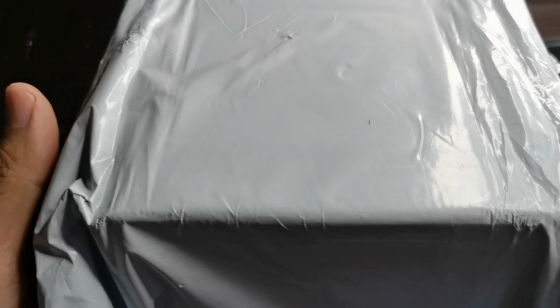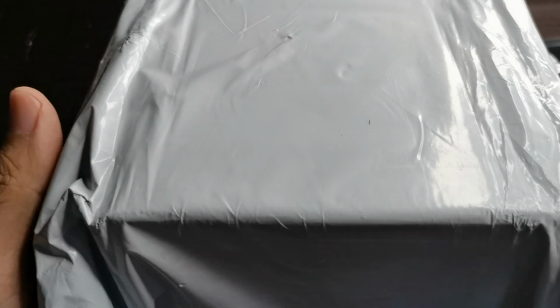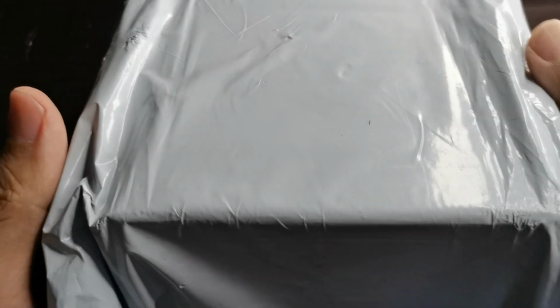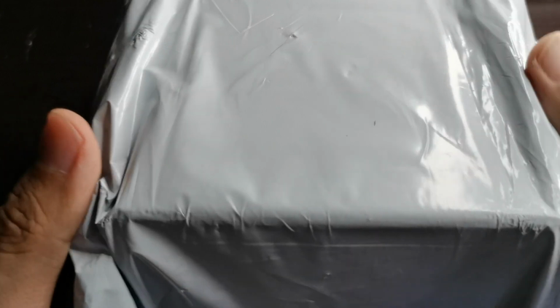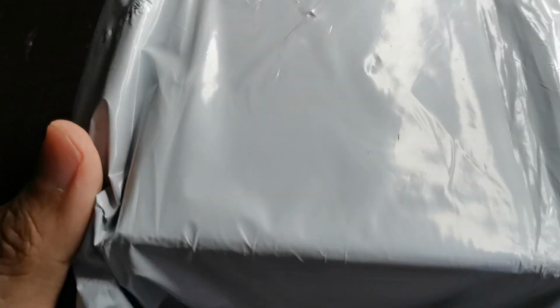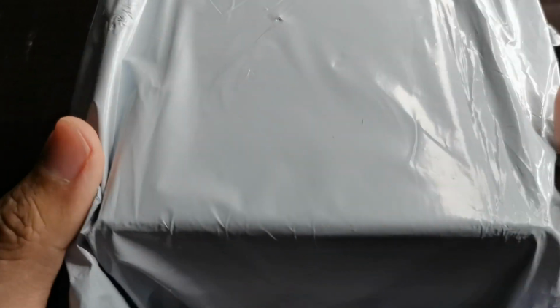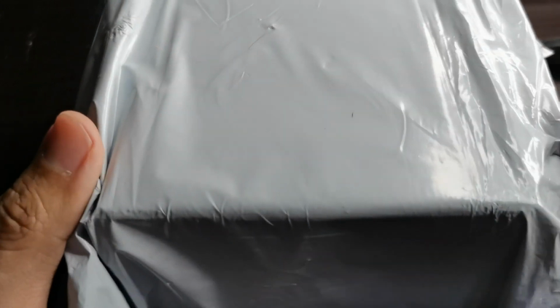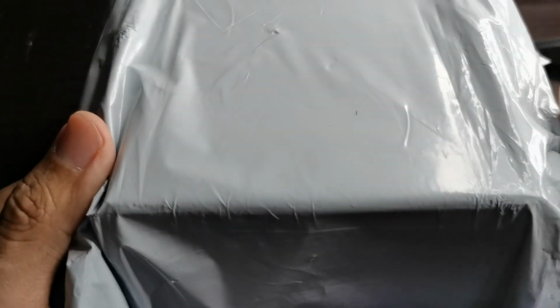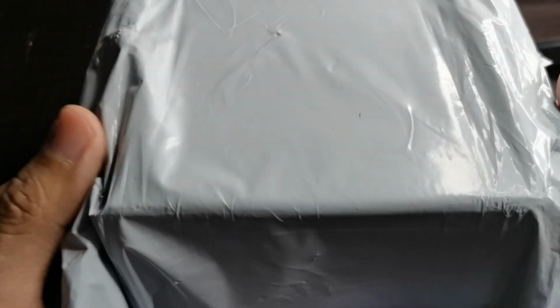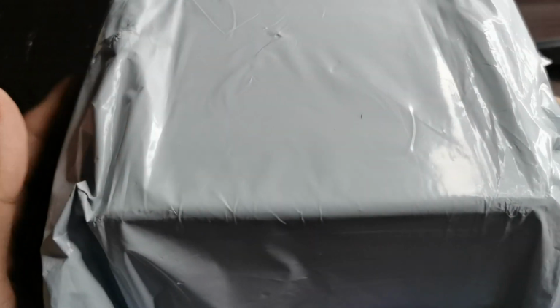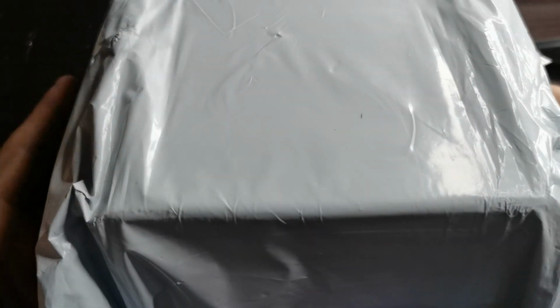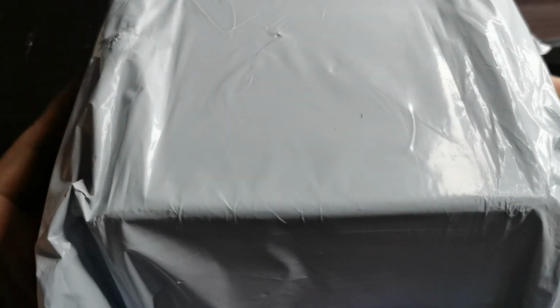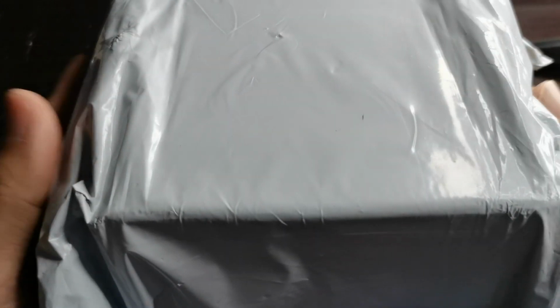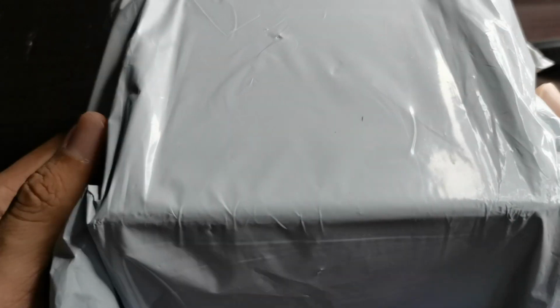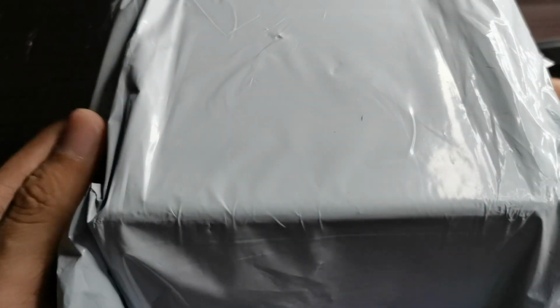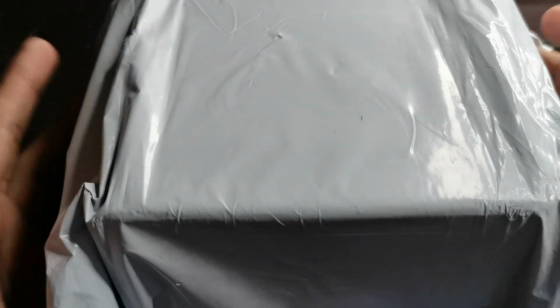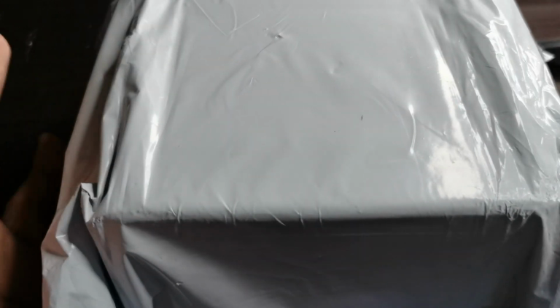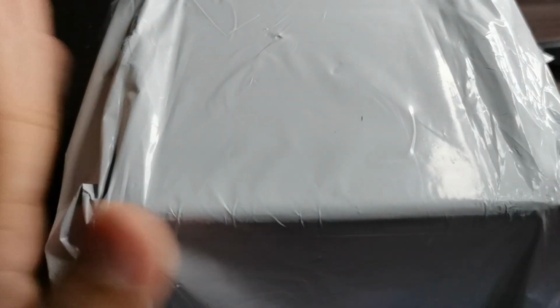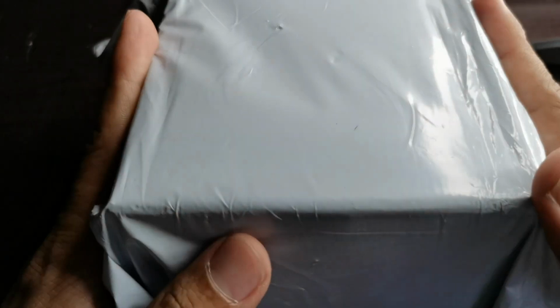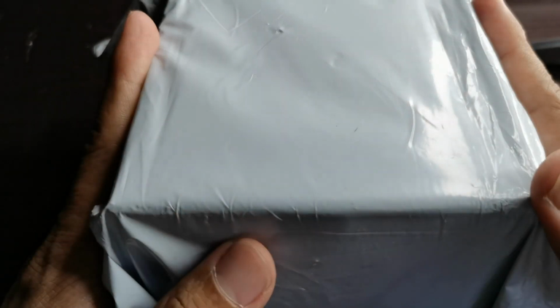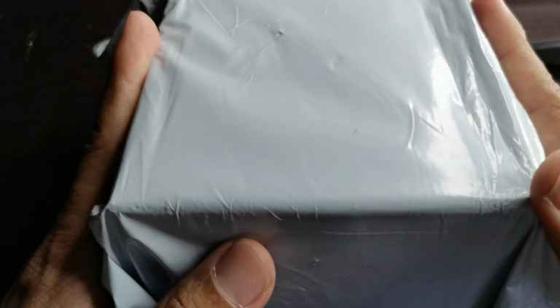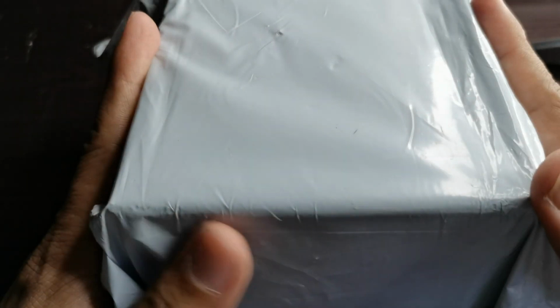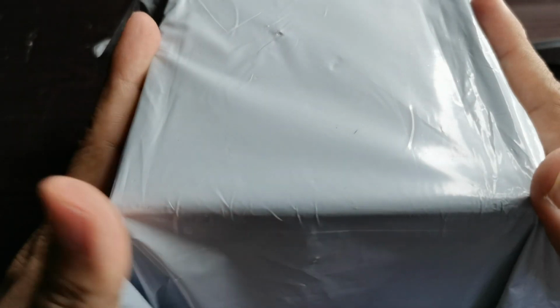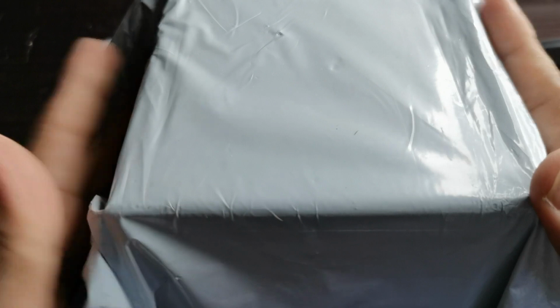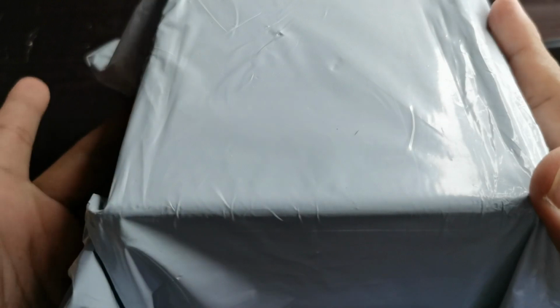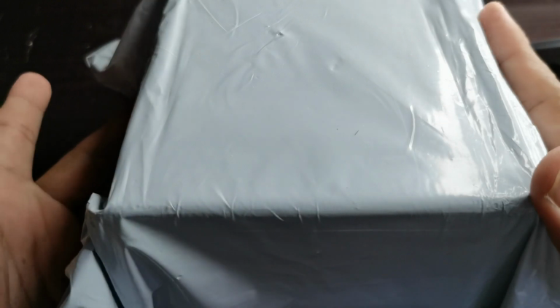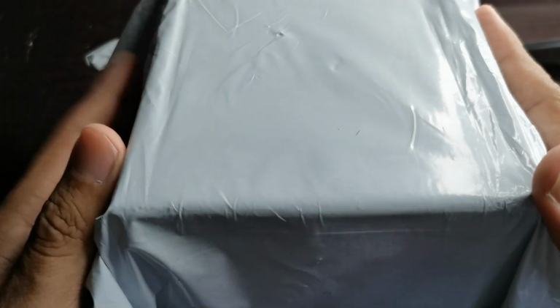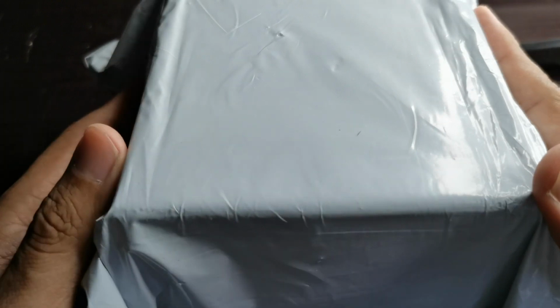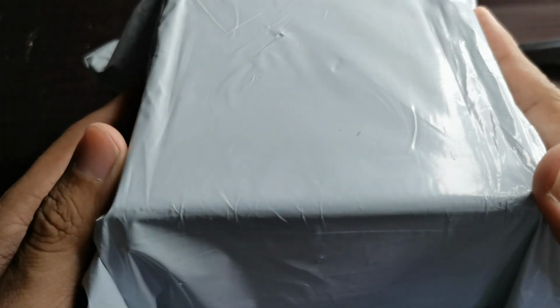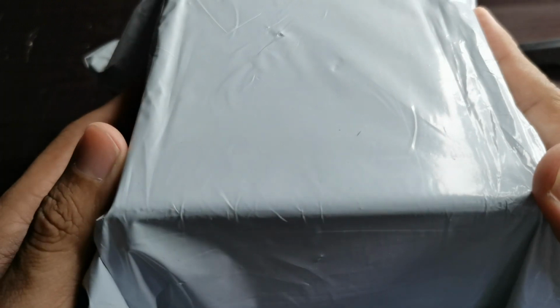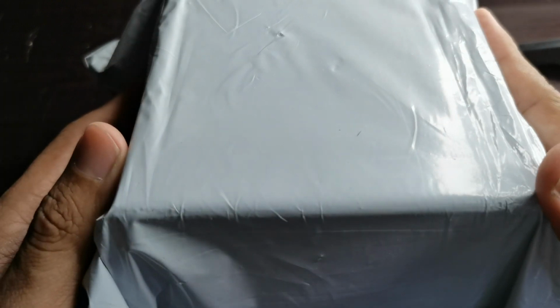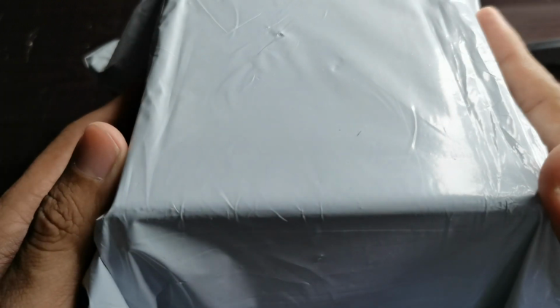Assalamualaikum and hello. My name is Norah Muhammad and I'm back with another unboxing.